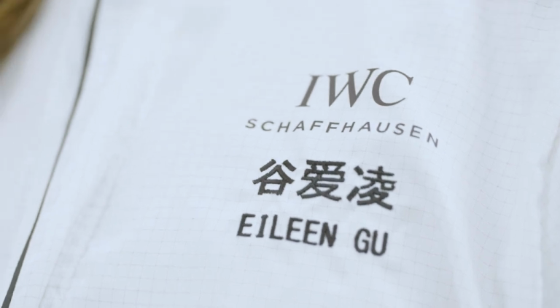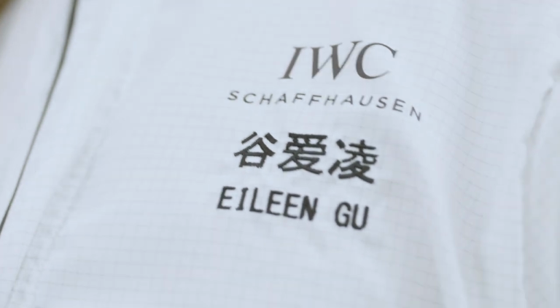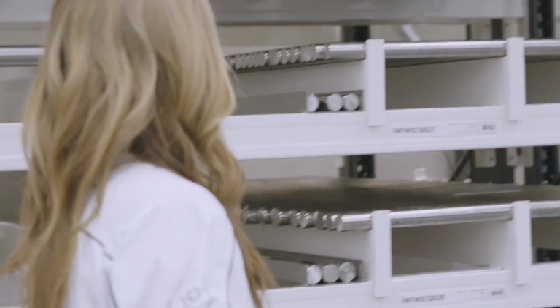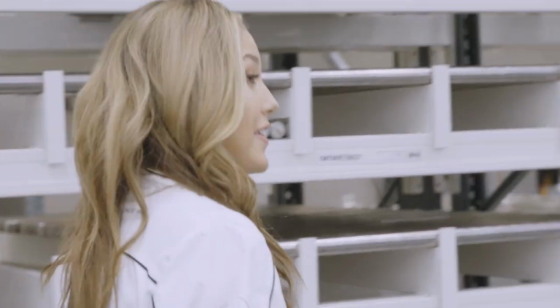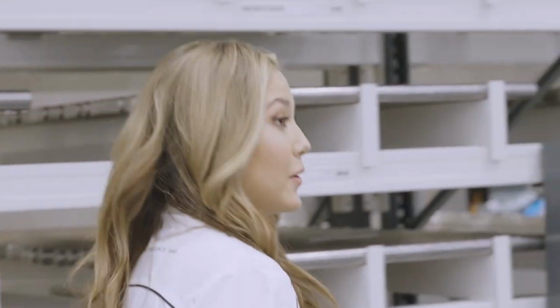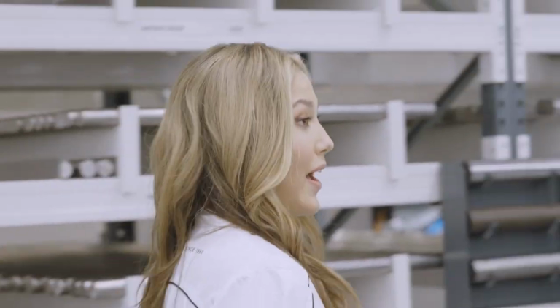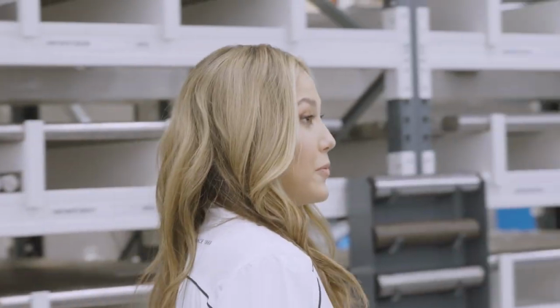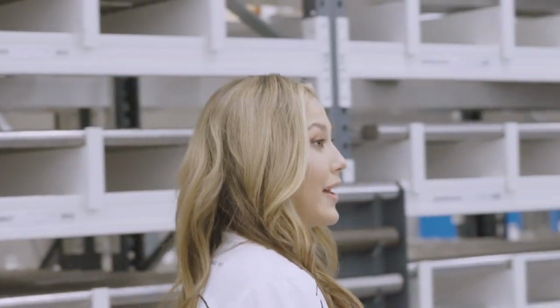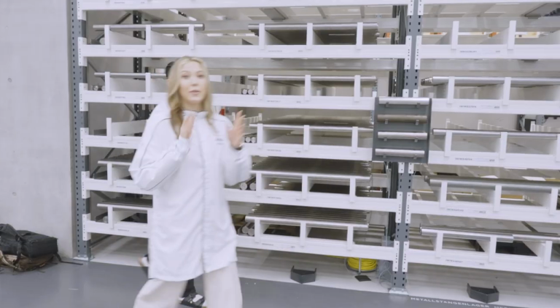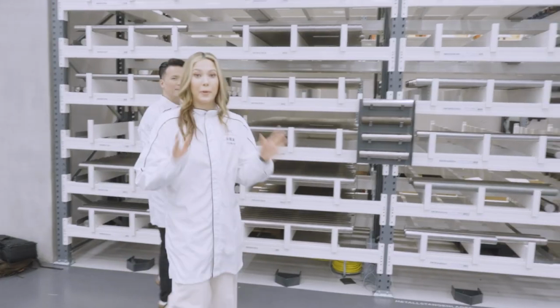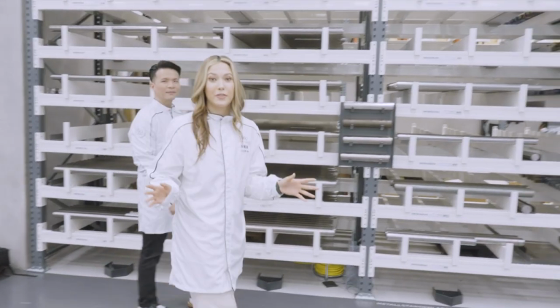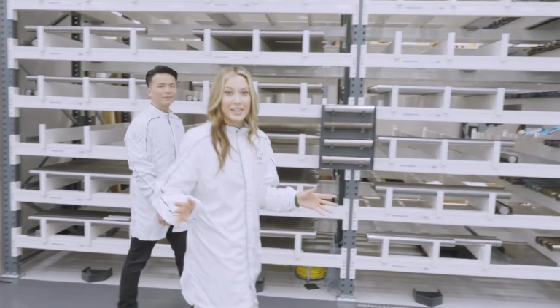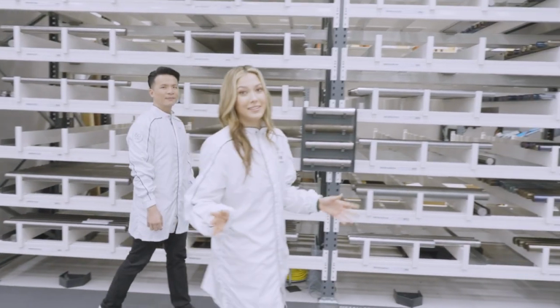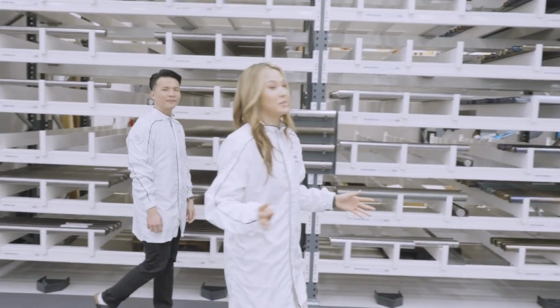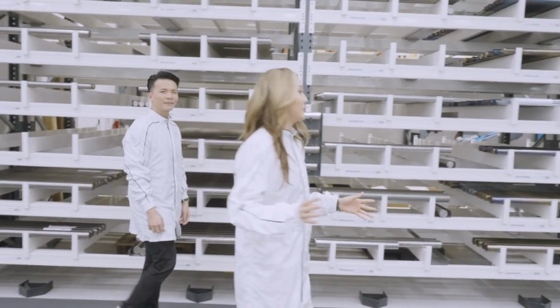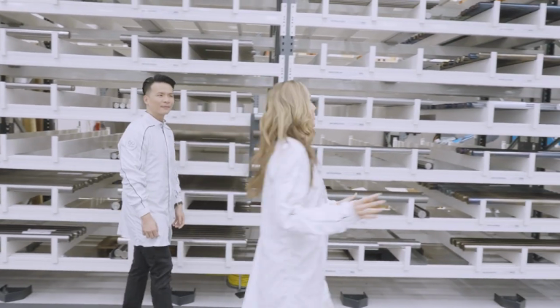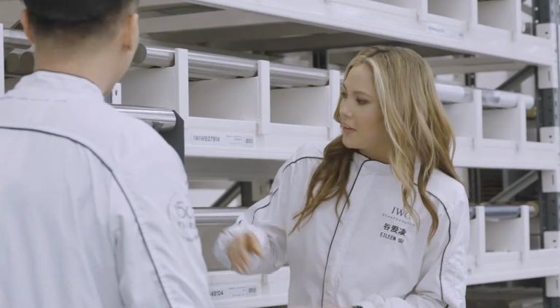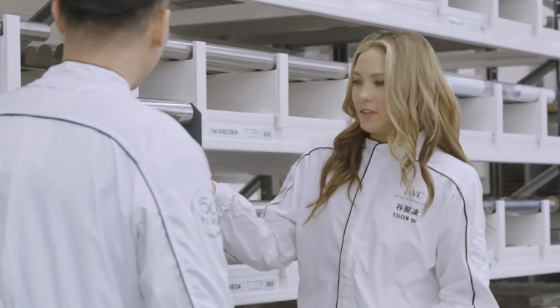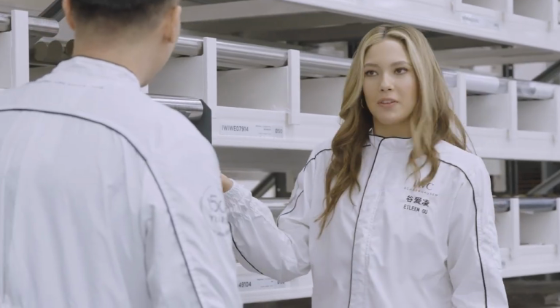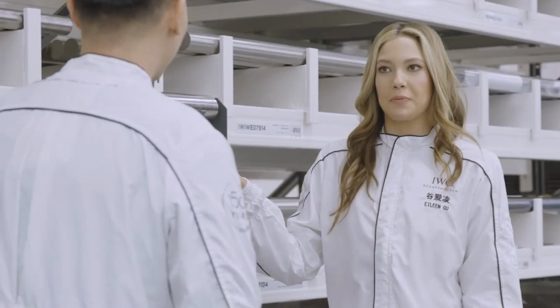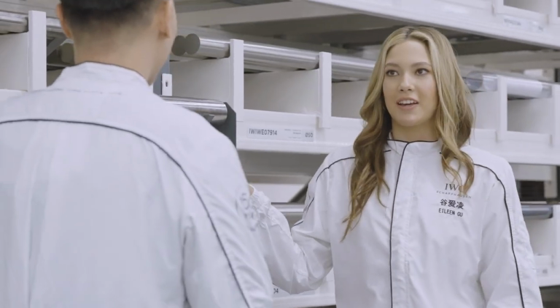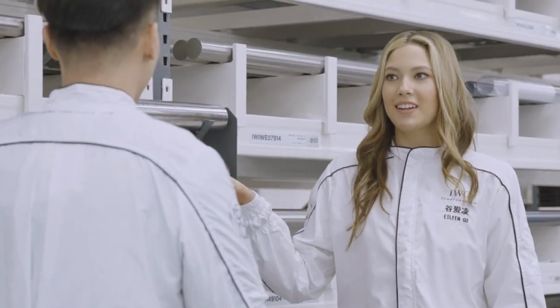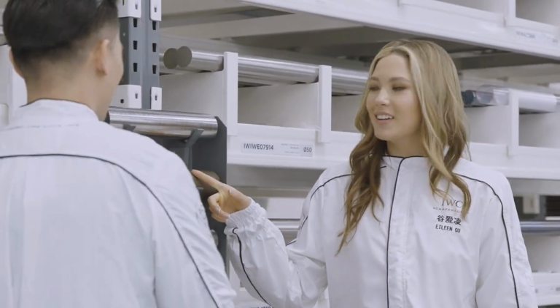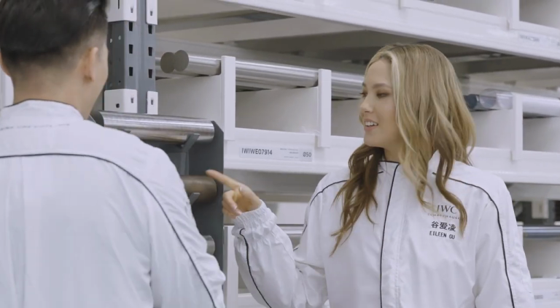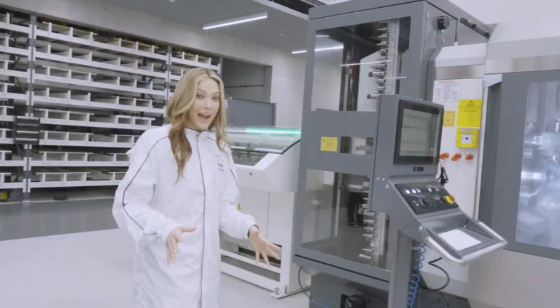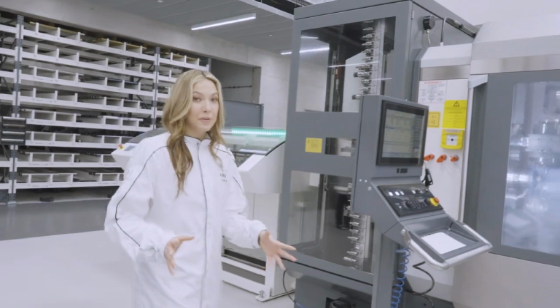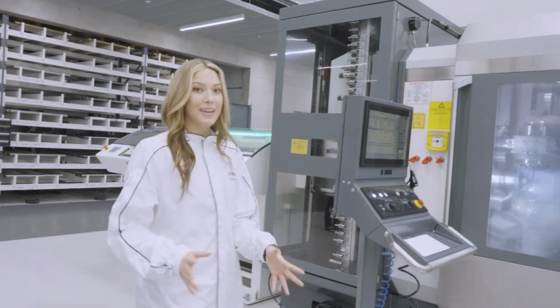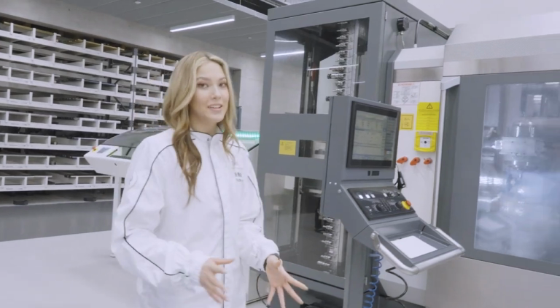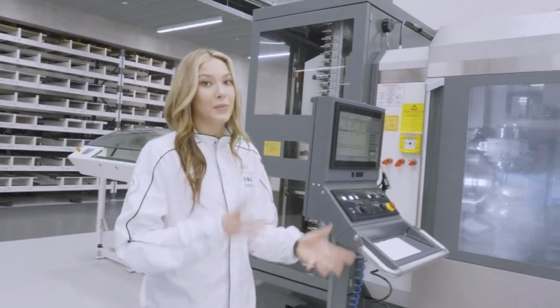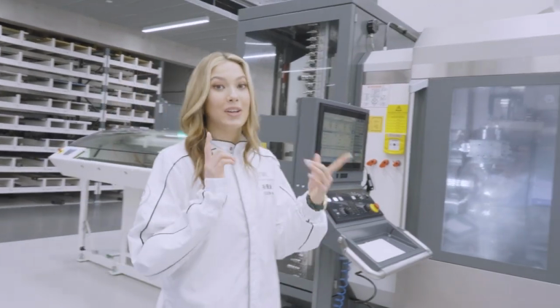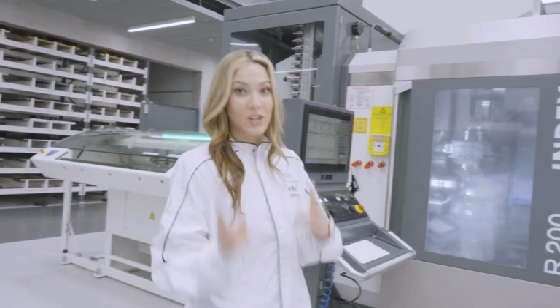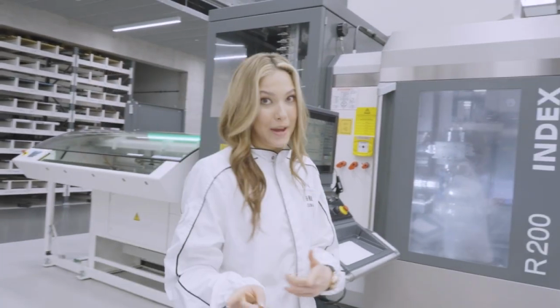So first we have to pick the perfect casing material. I think this one looks pretty good. I have to make it into the right shape.